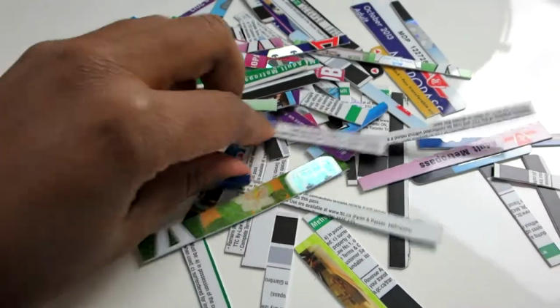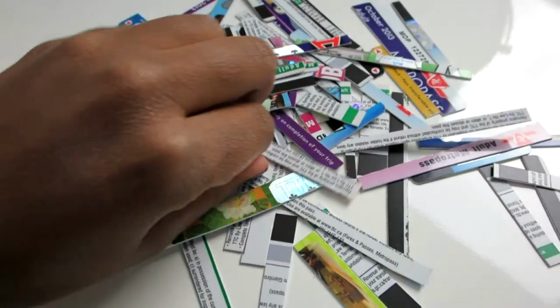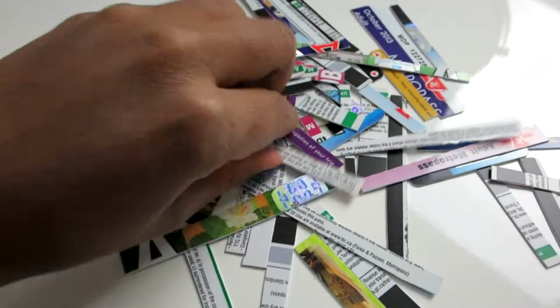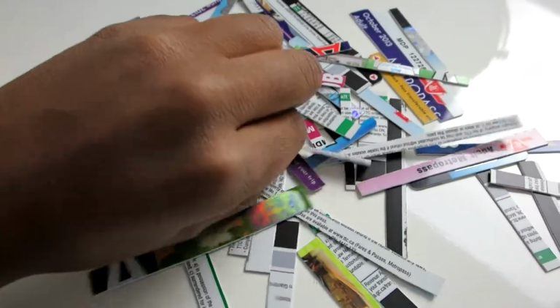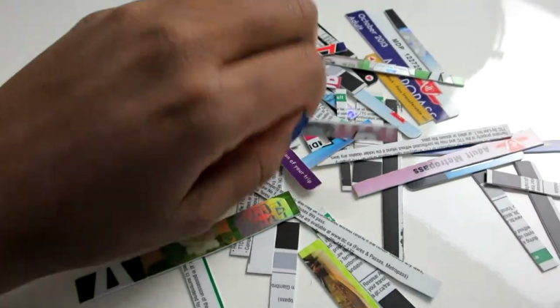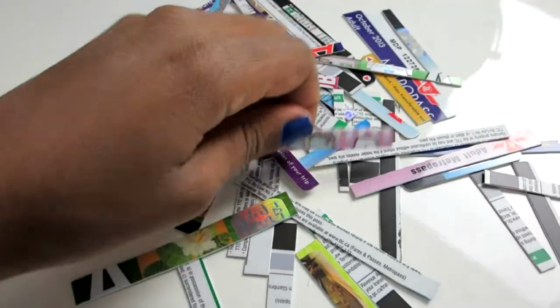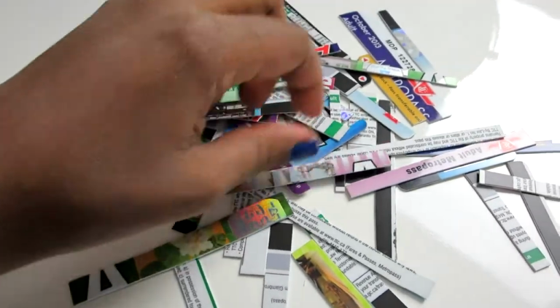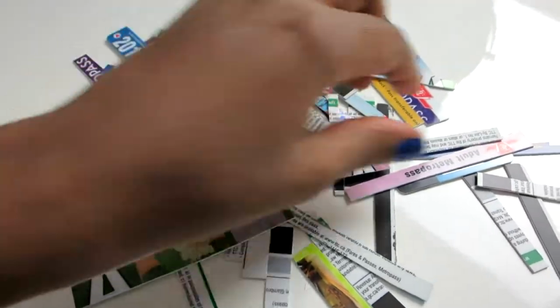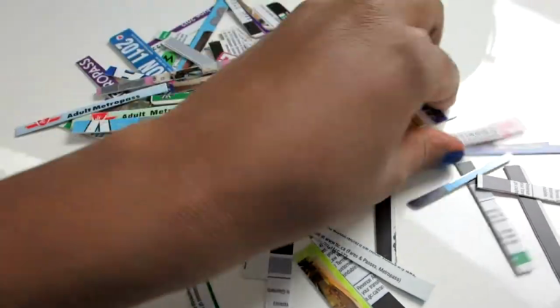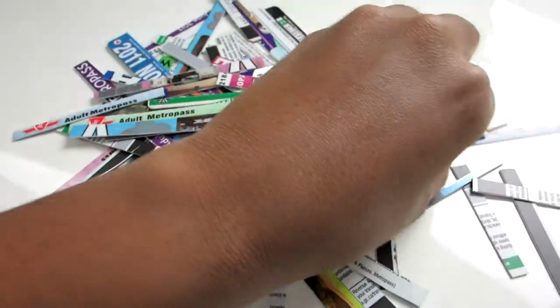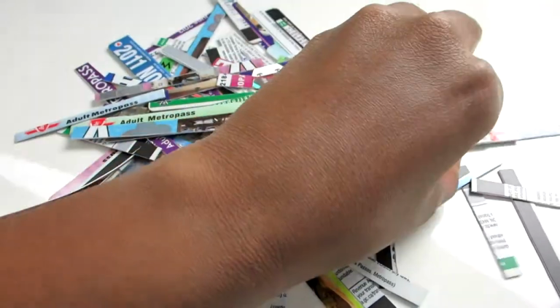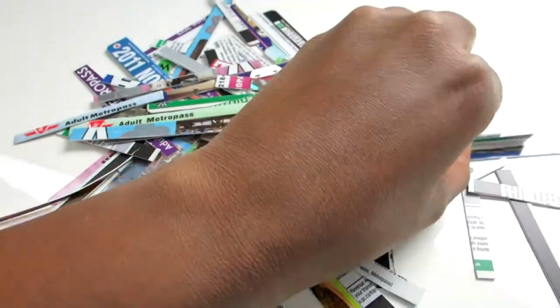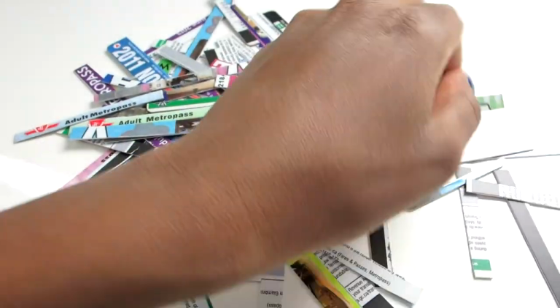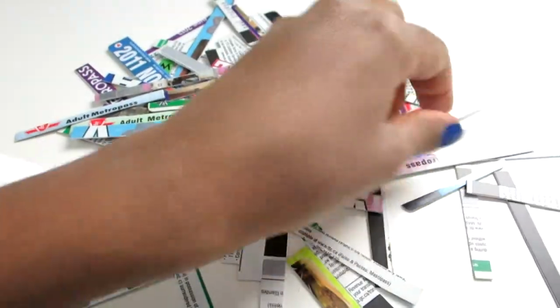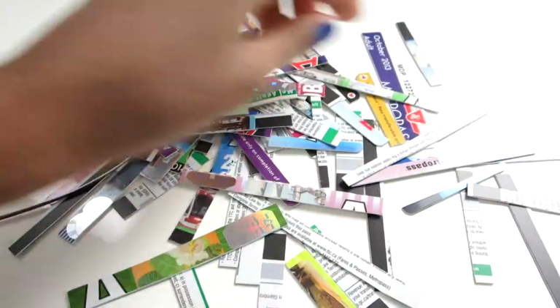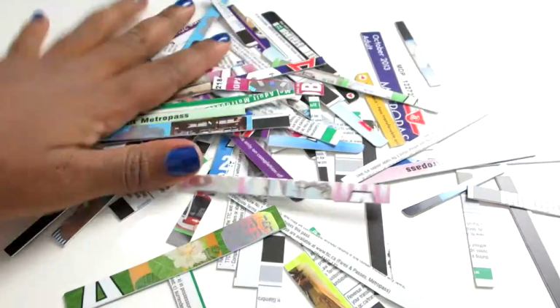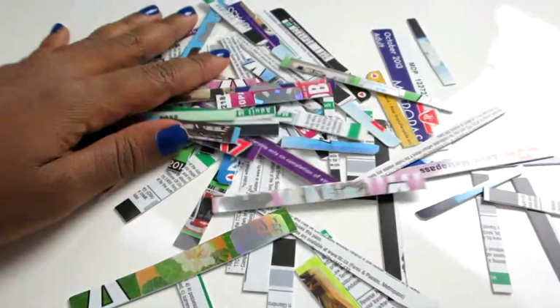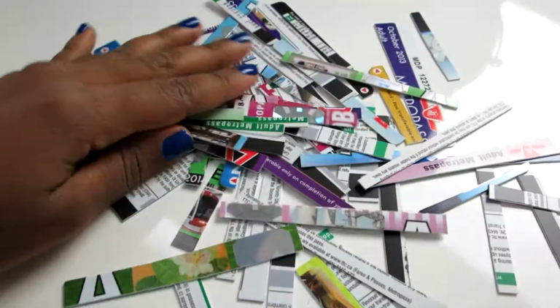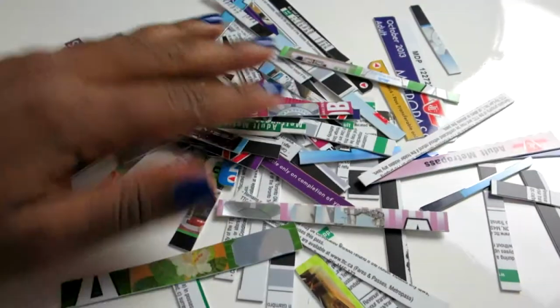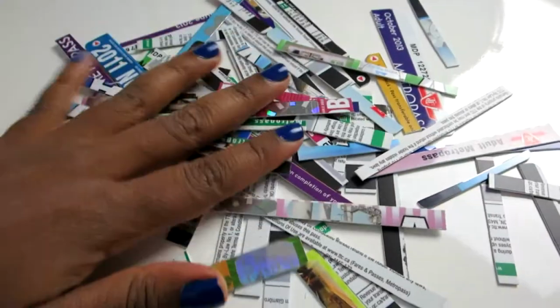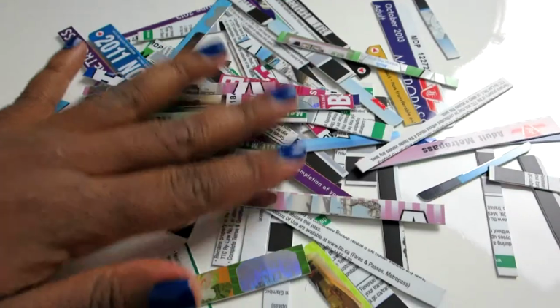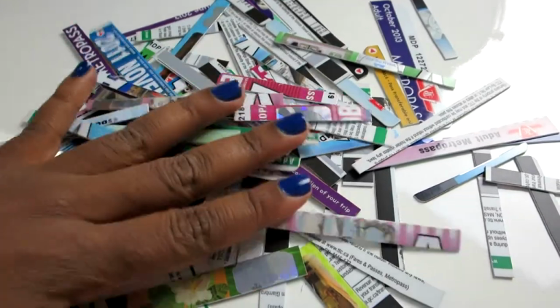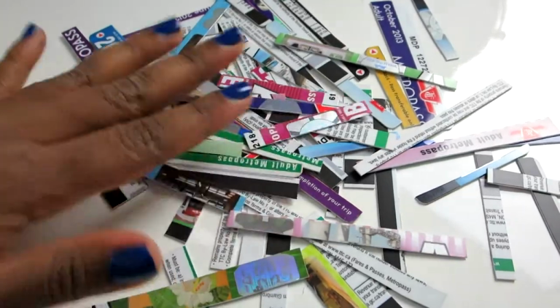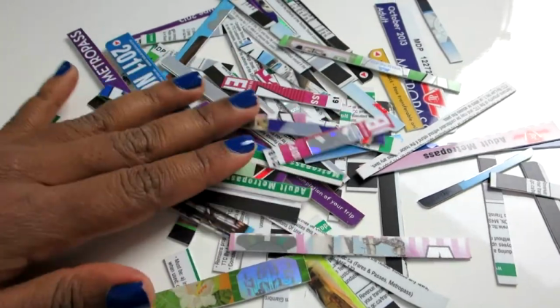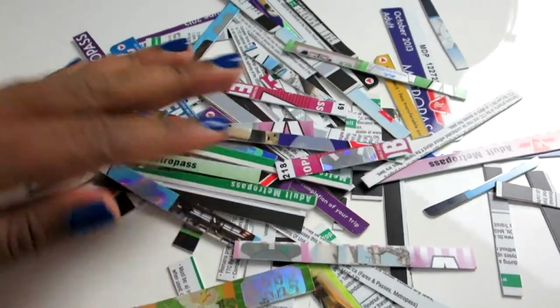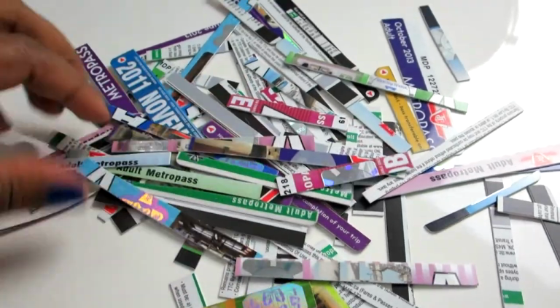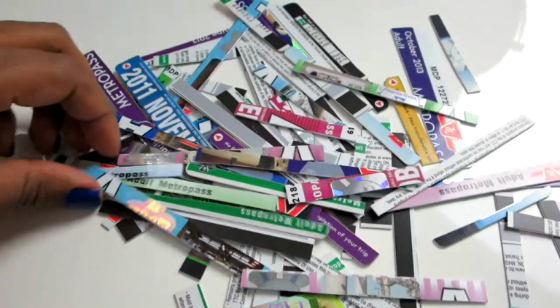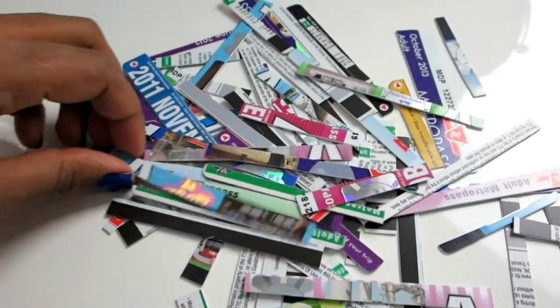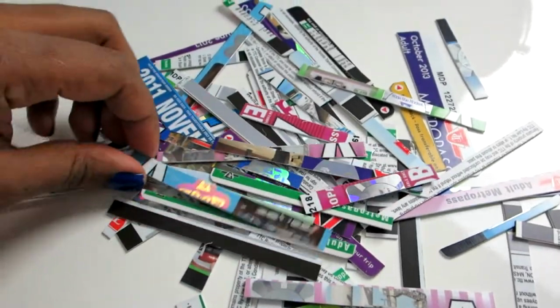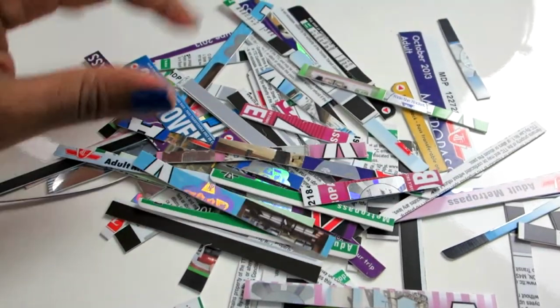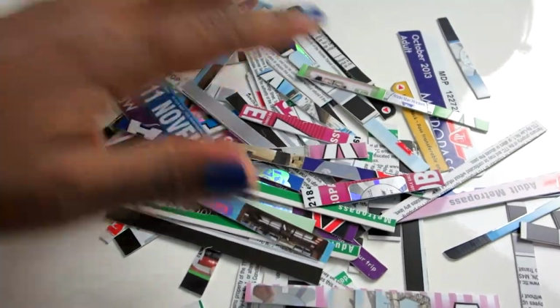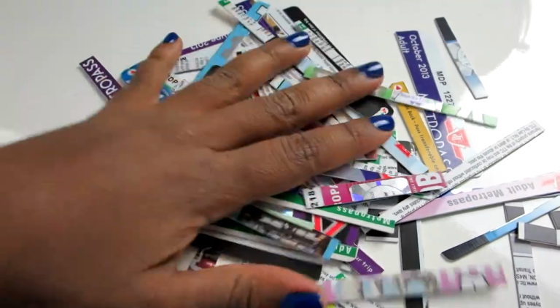Here's part of my collection, and I've got all sorts of different colors to really create a mosaic feel.